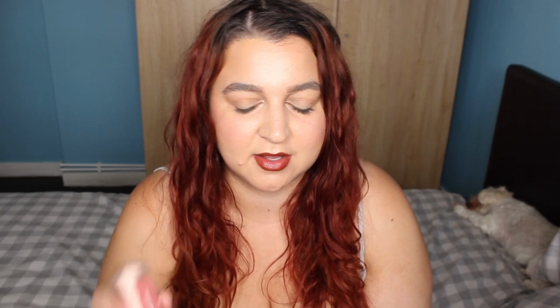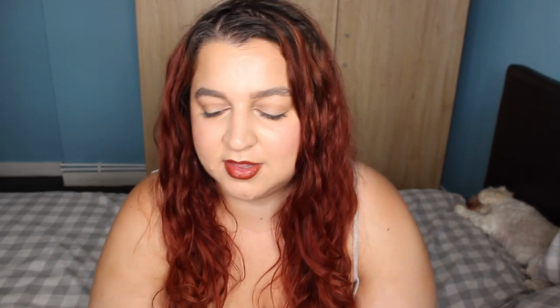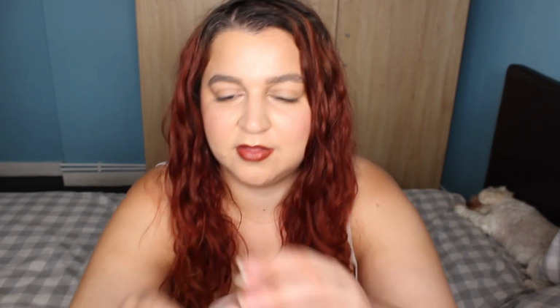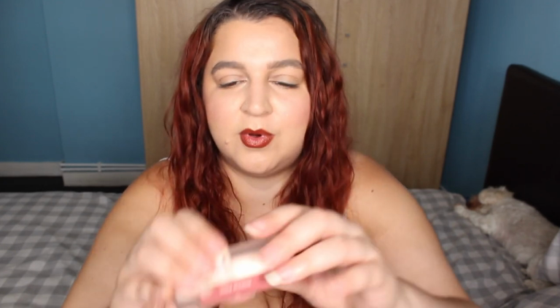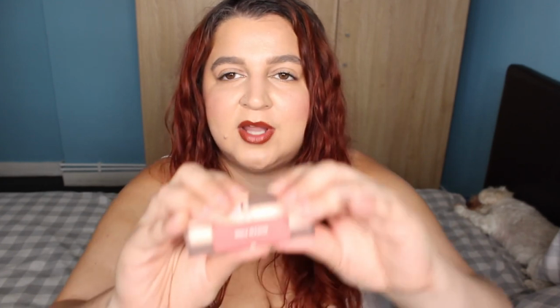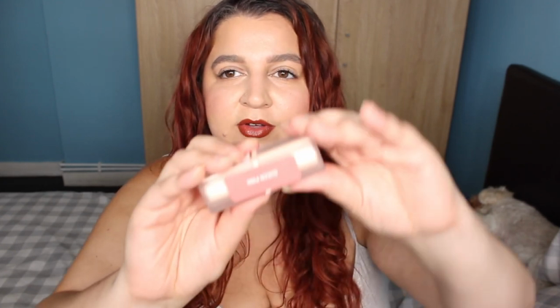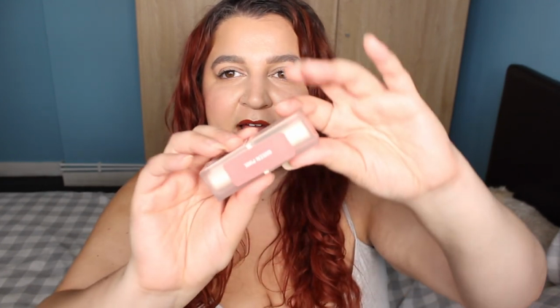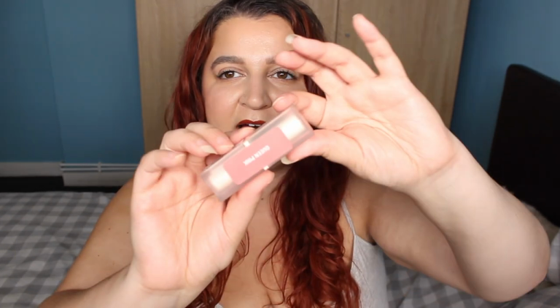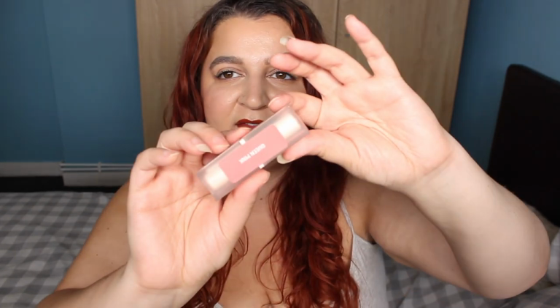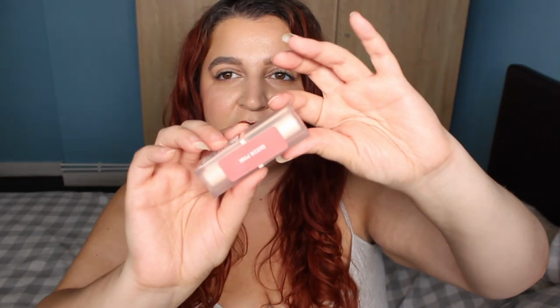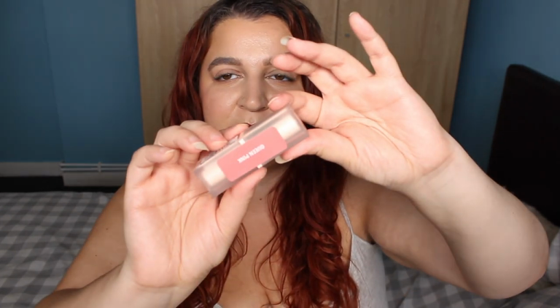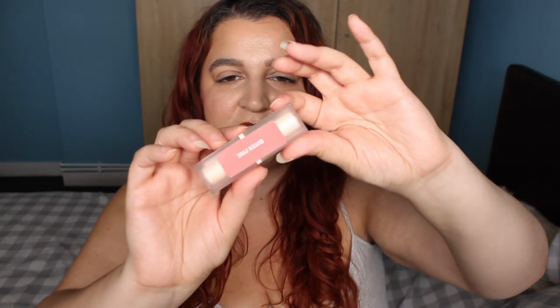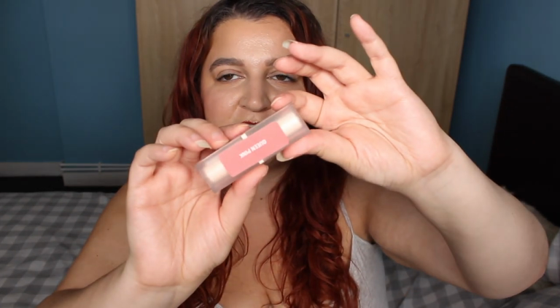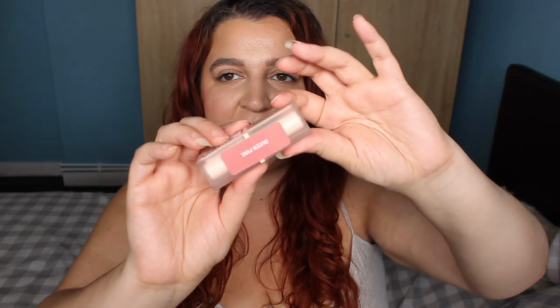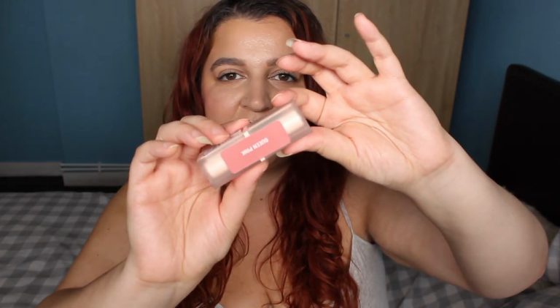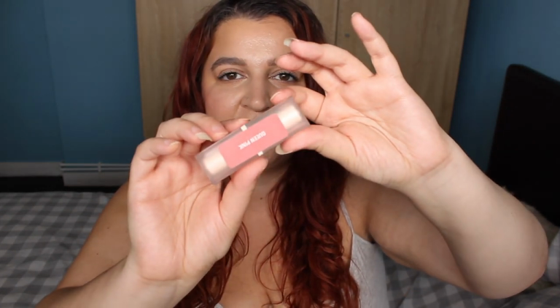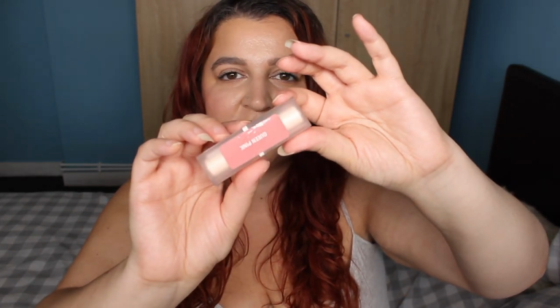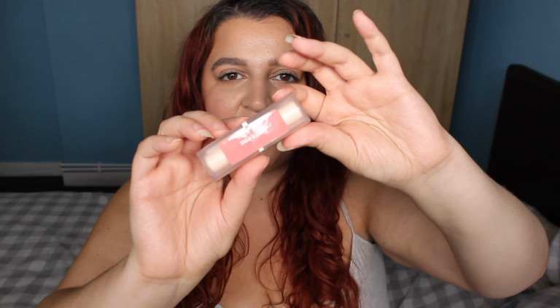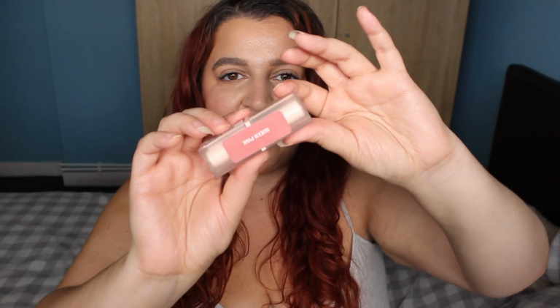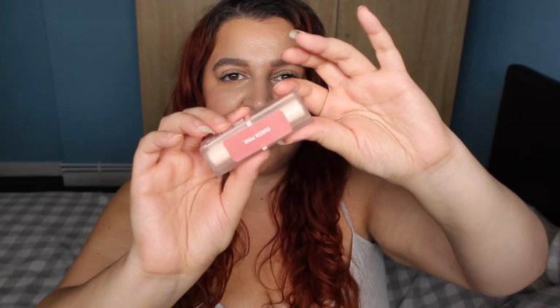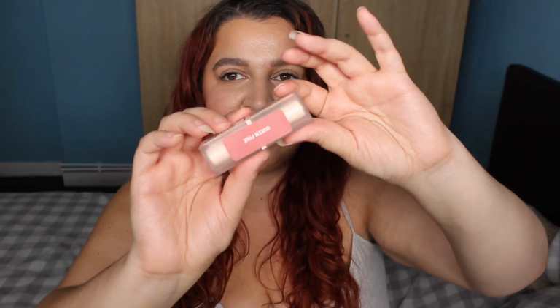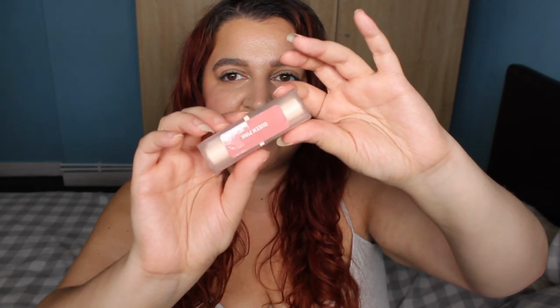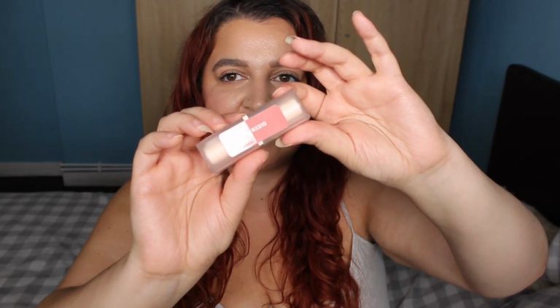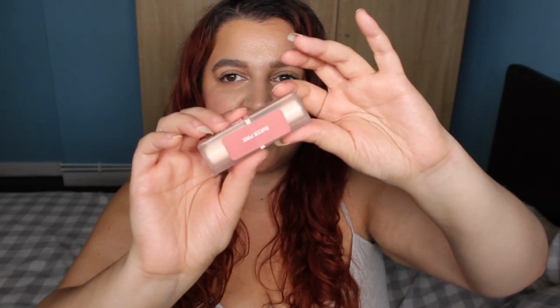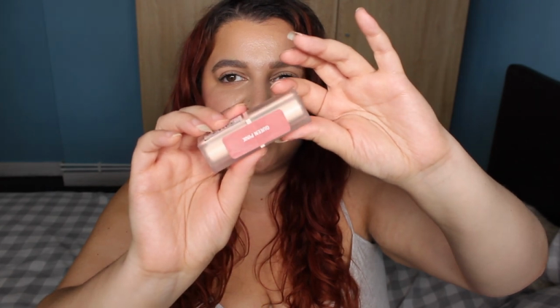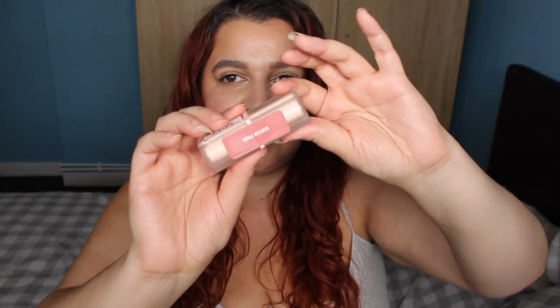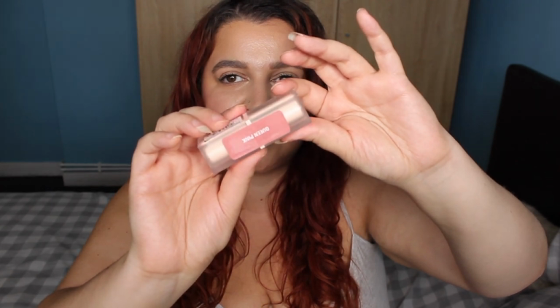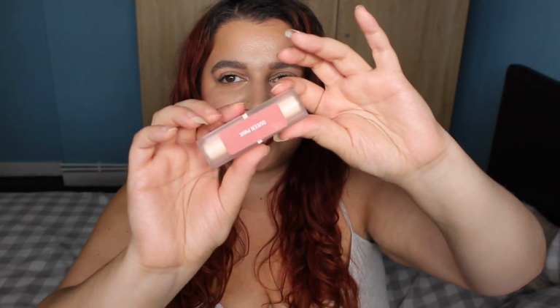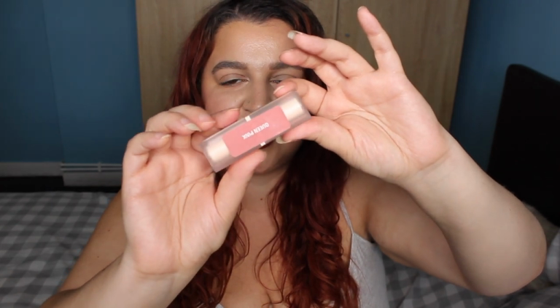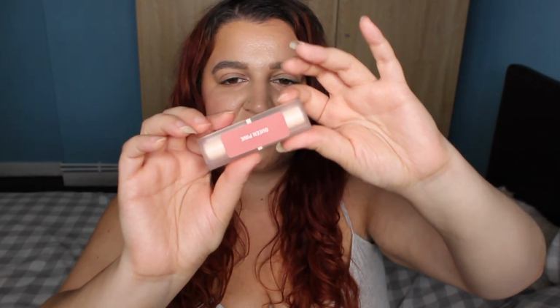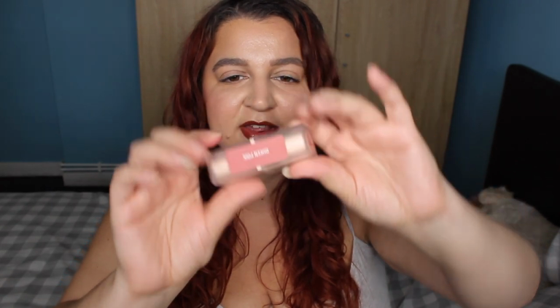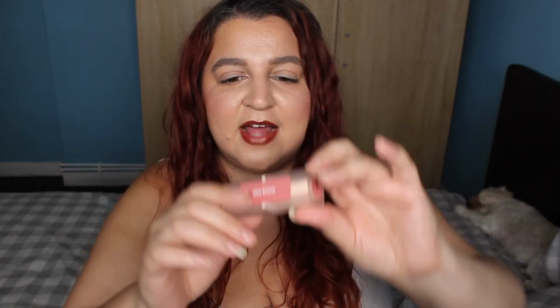This is what one looks like that I haven't opened just yet — there is the shade label on the side.